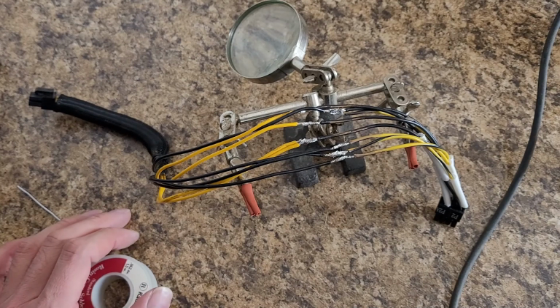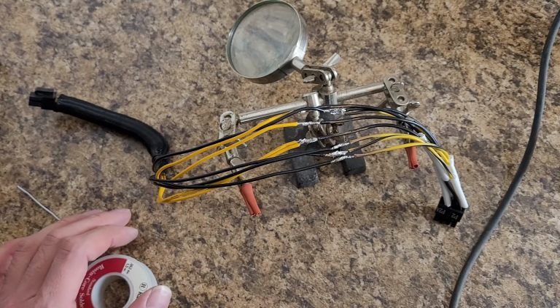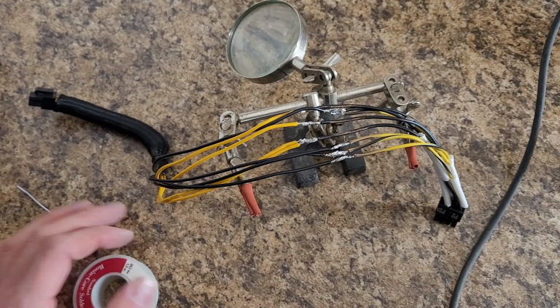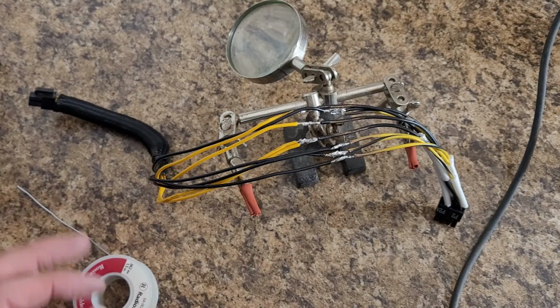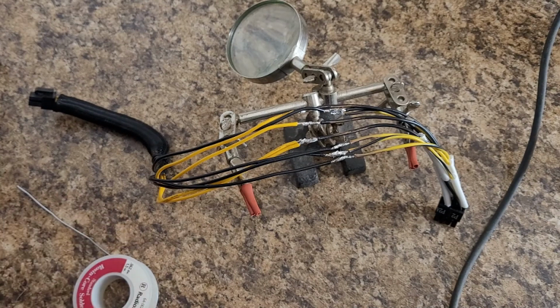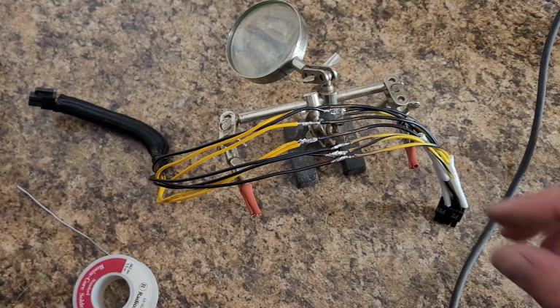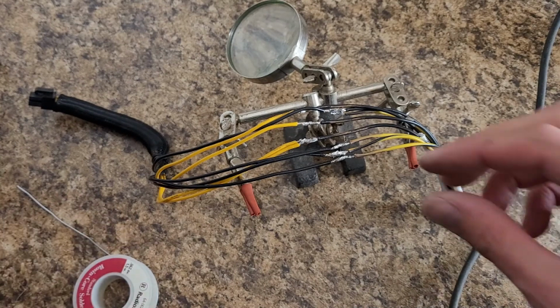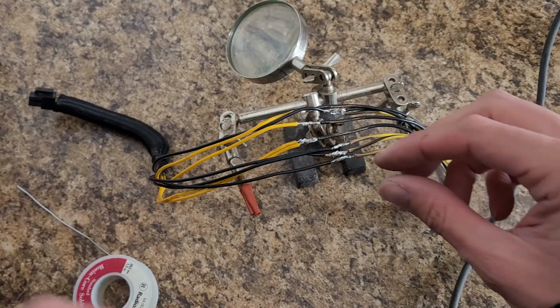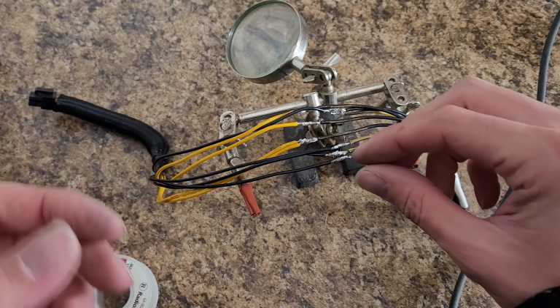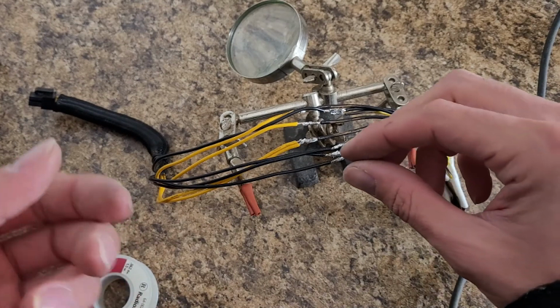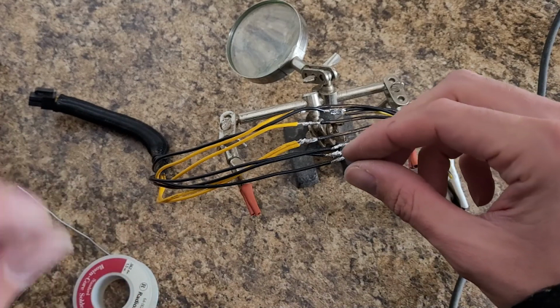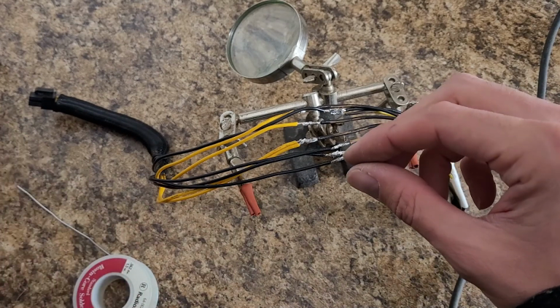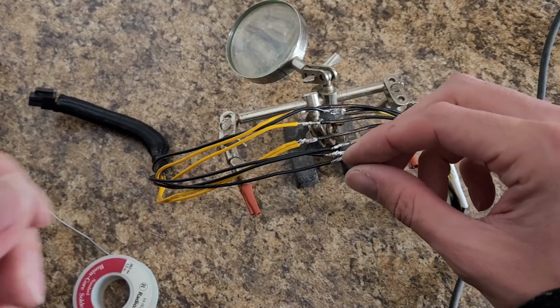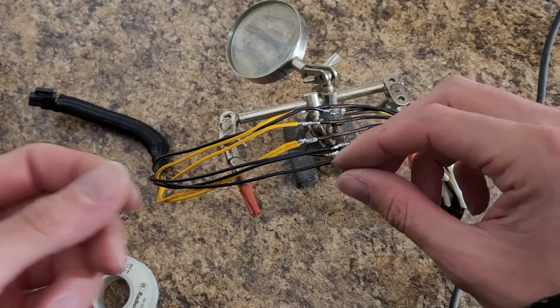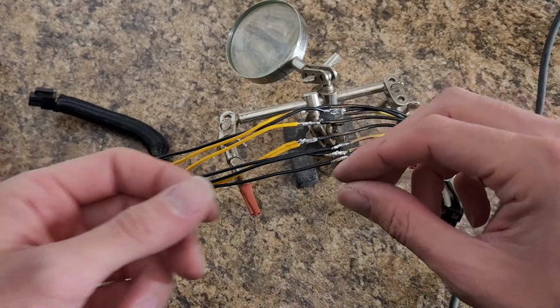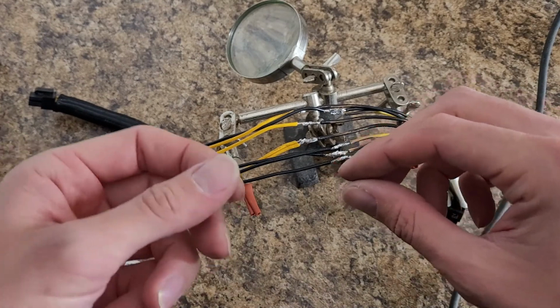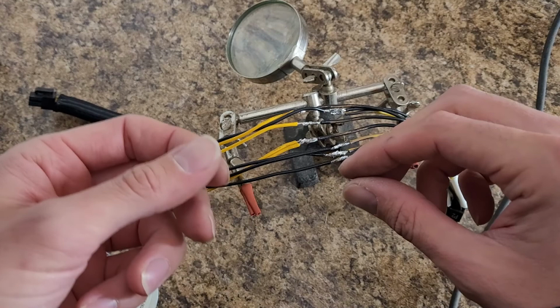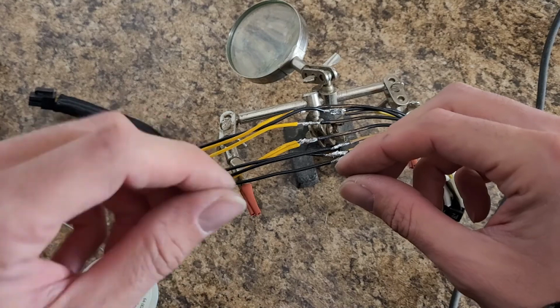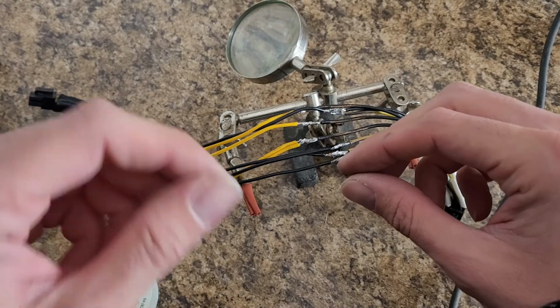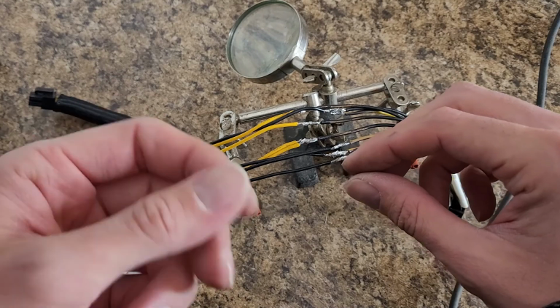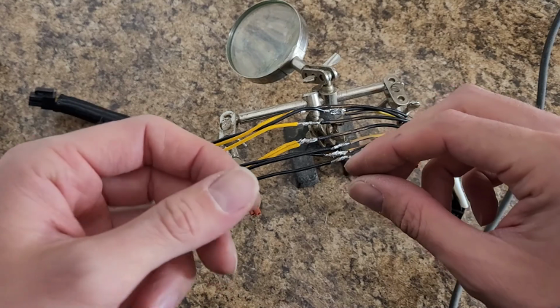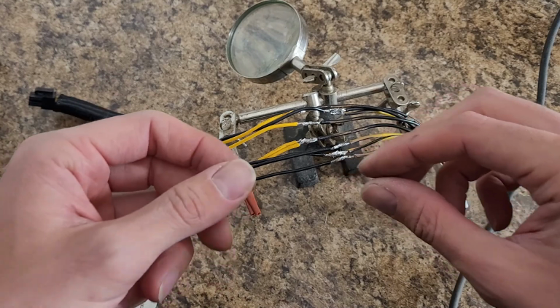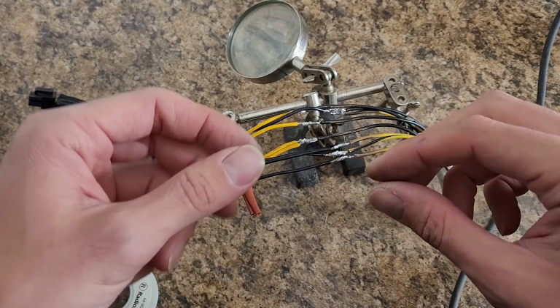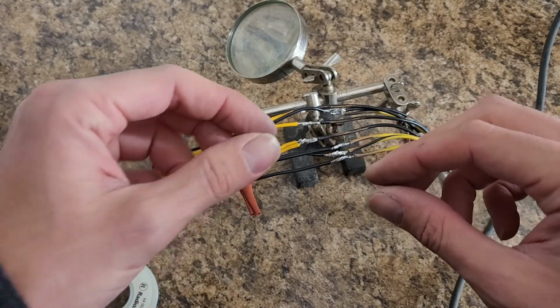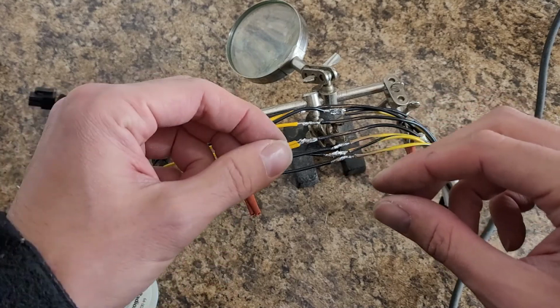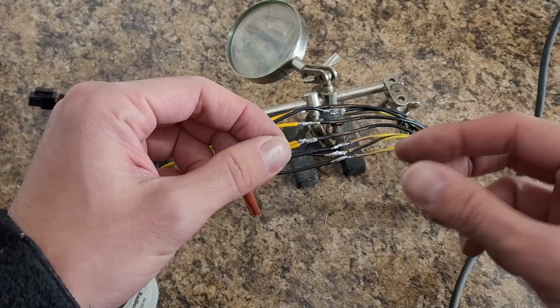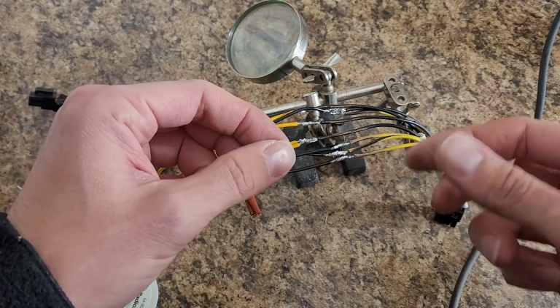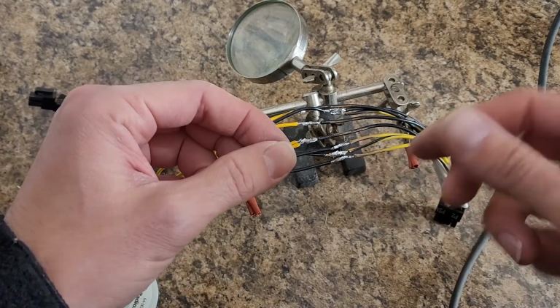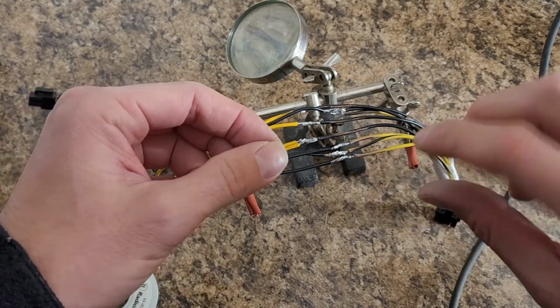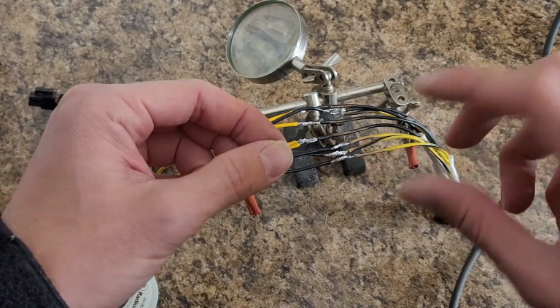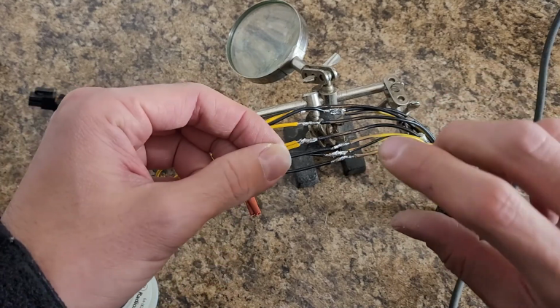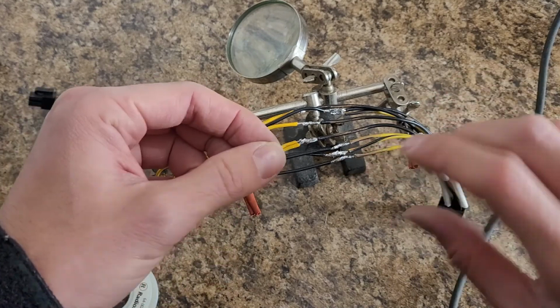I've found it works better if you hold one end, twist it, then hold the other end and then twist.